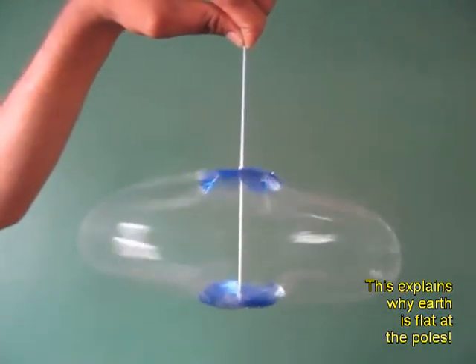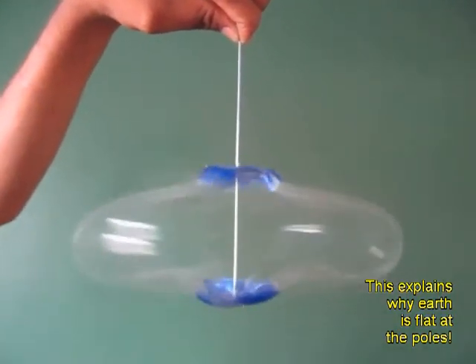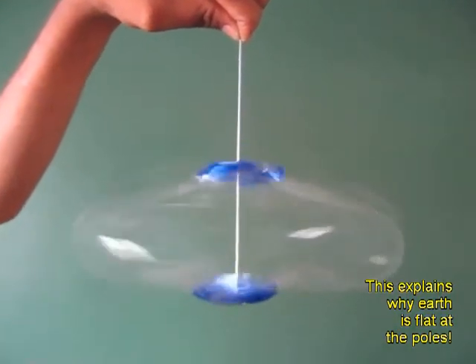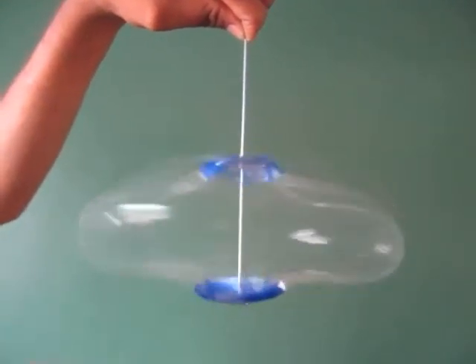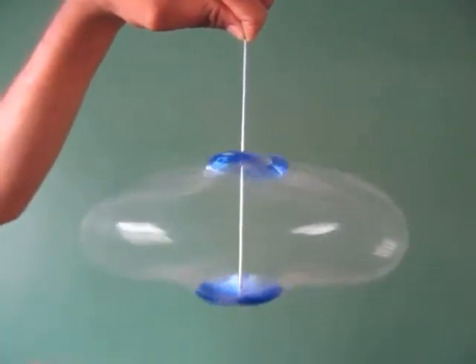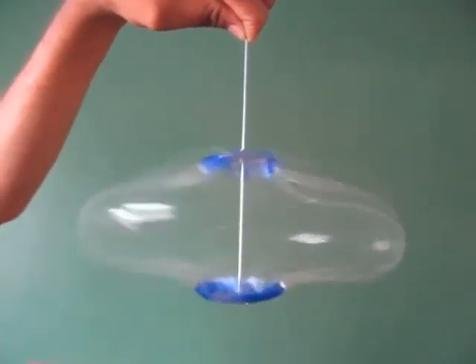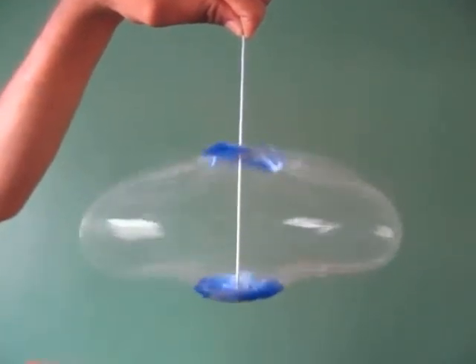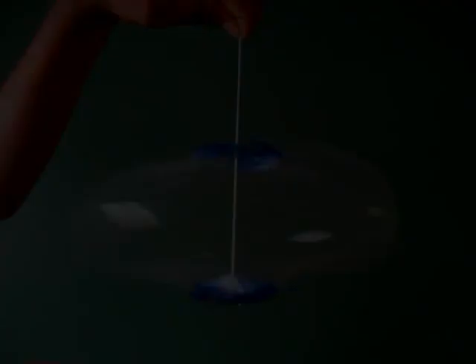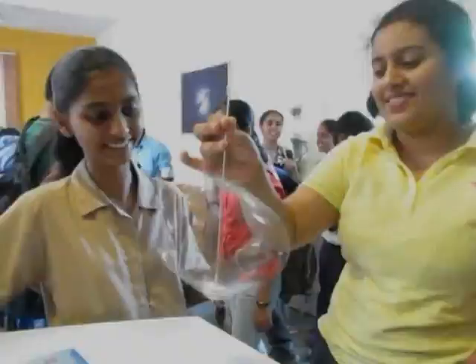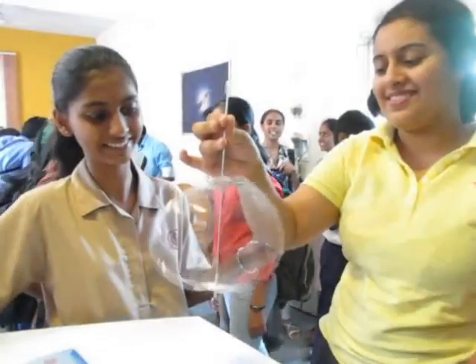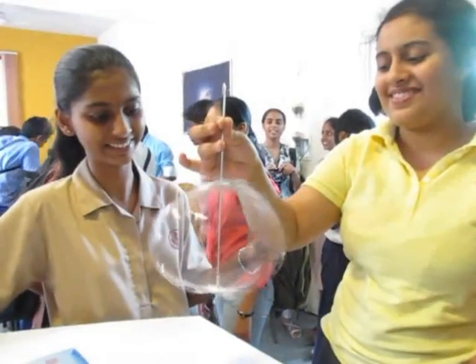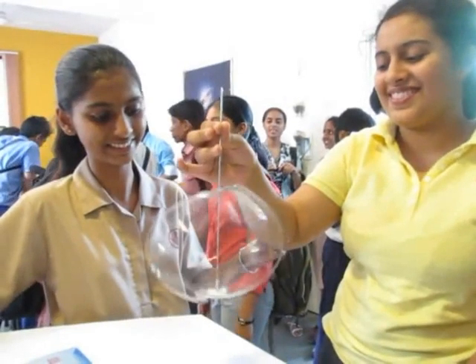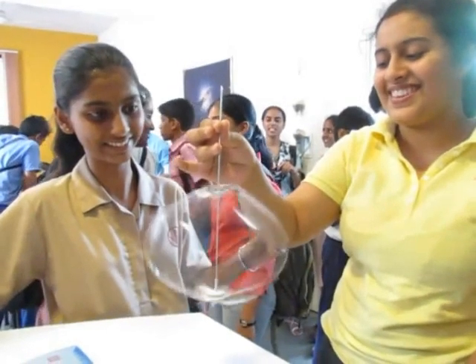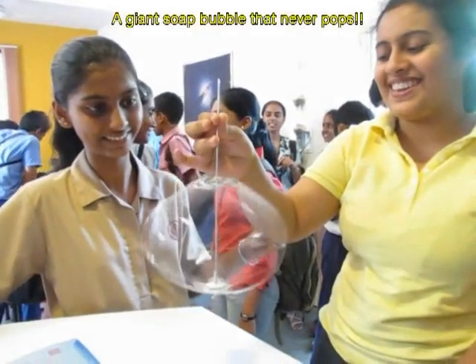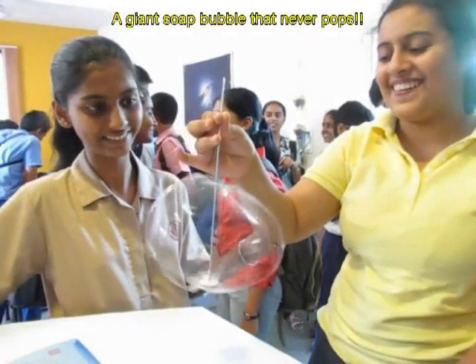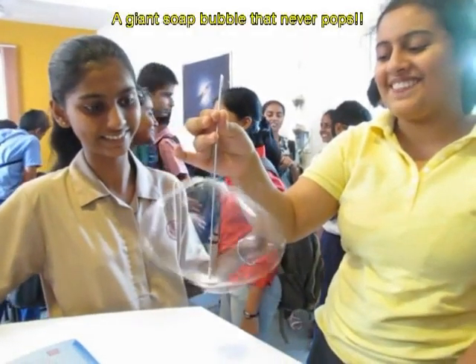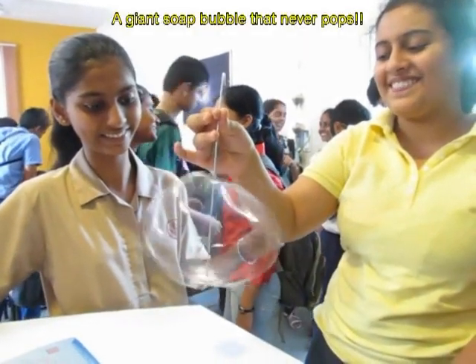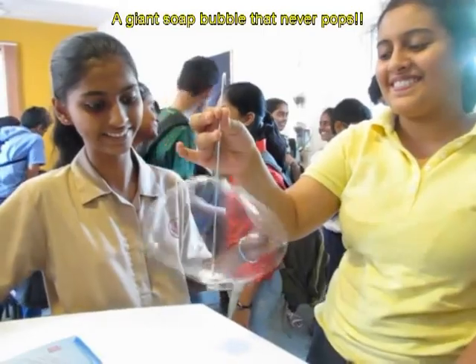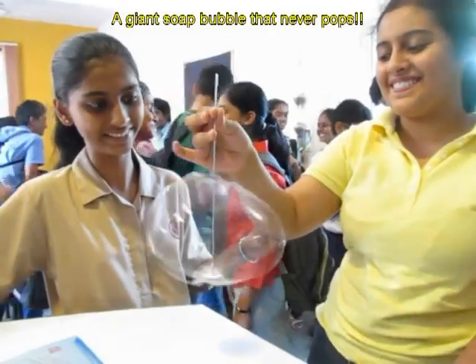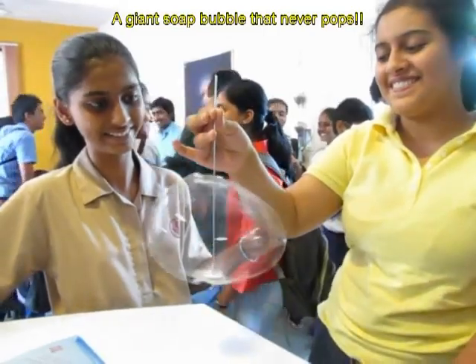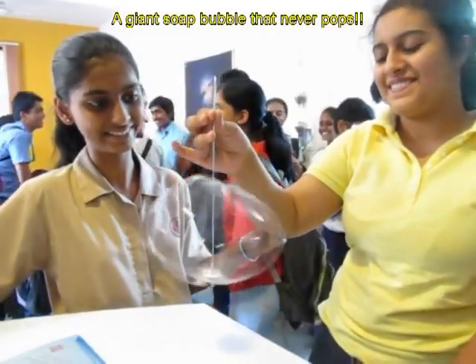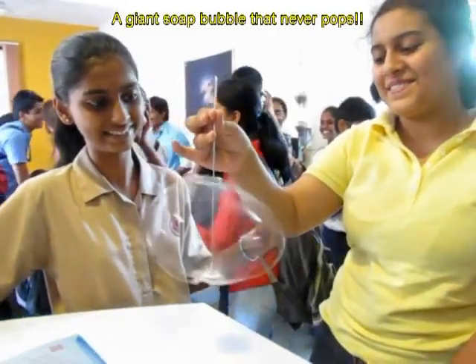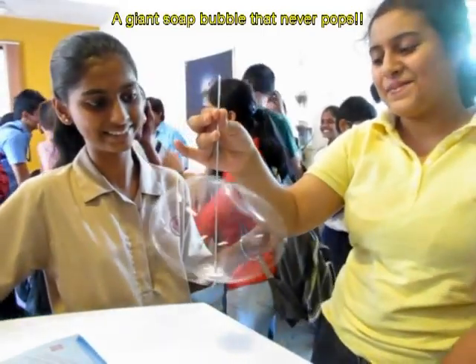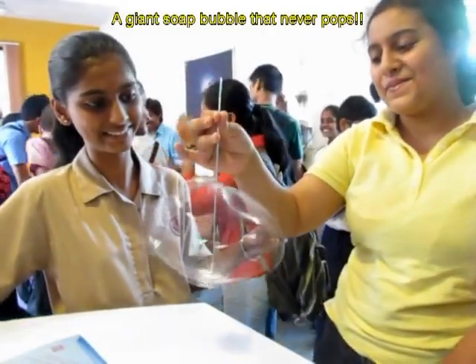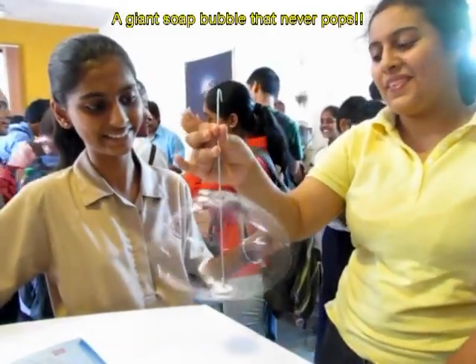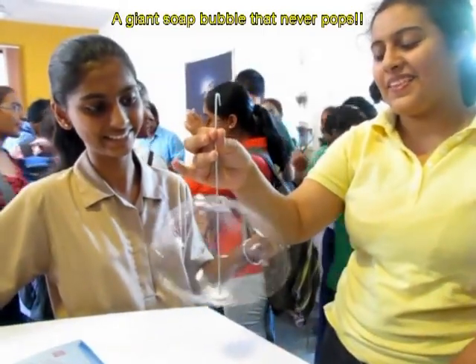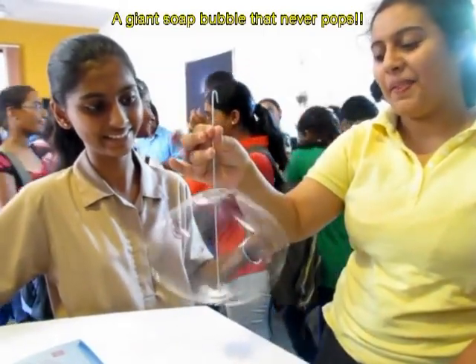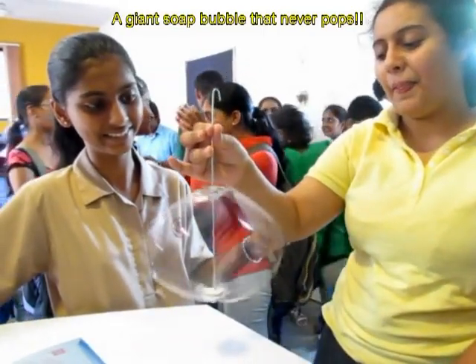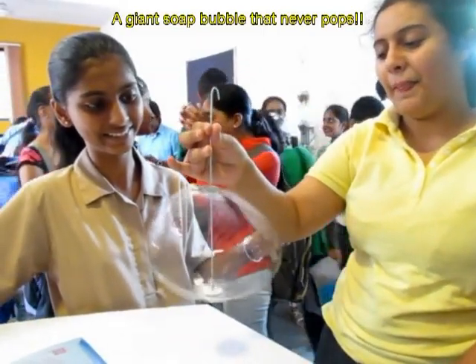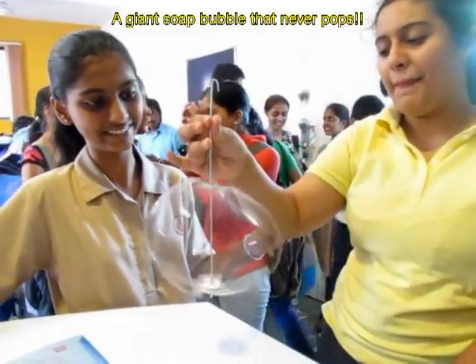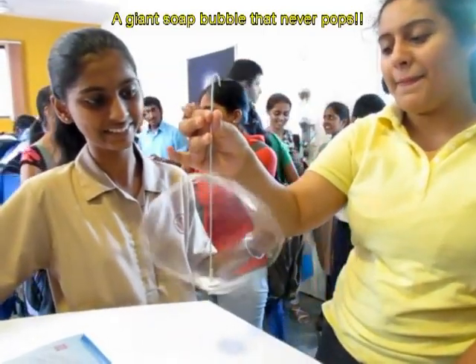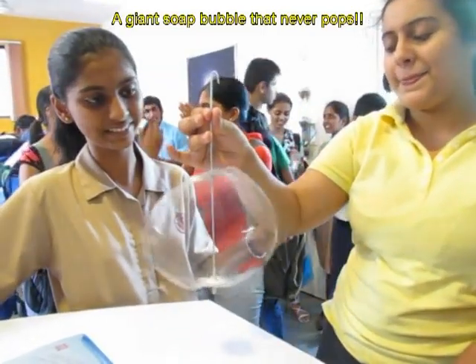It is a very delightful model. Of course there is no soap, only a transparency, but the illusion is great.